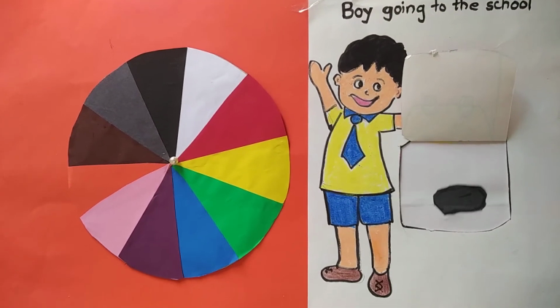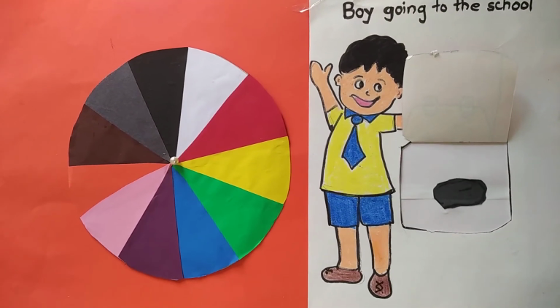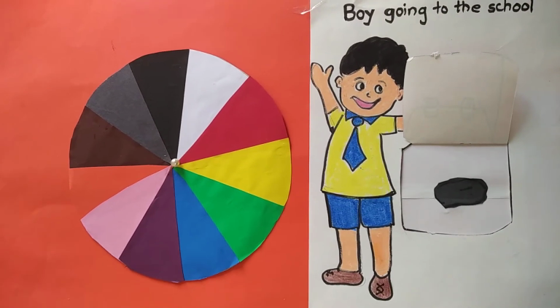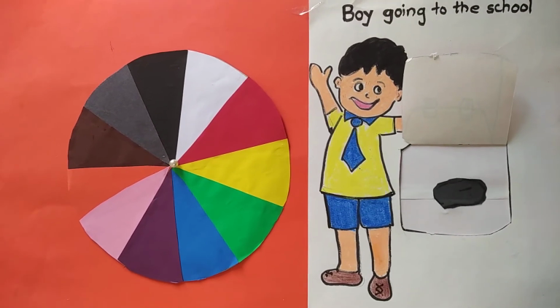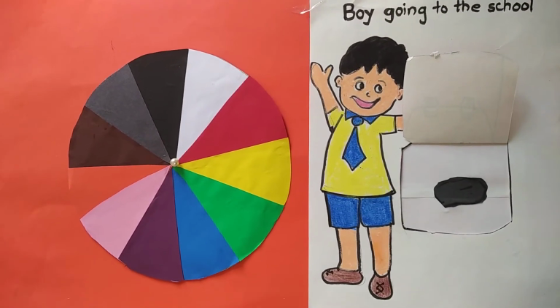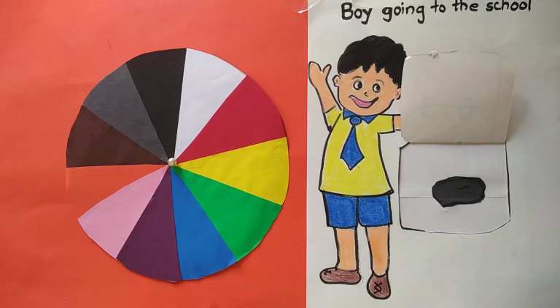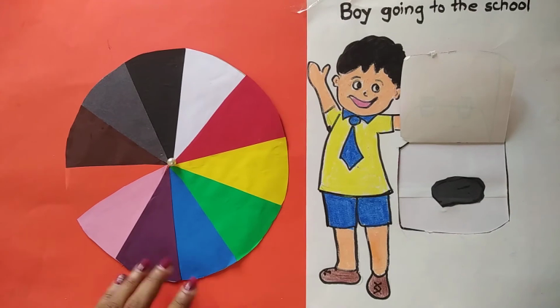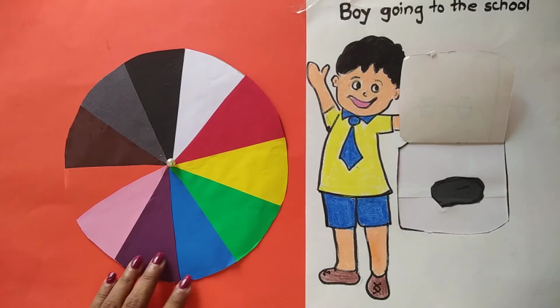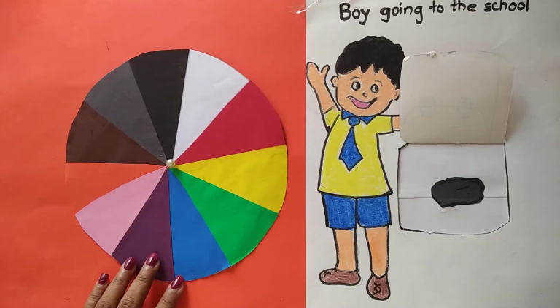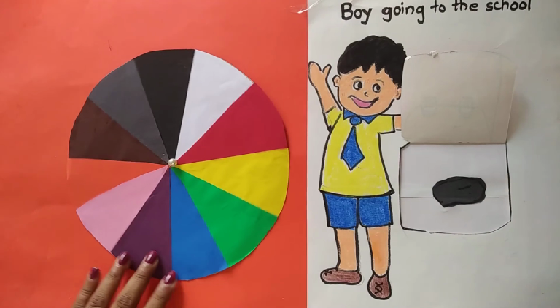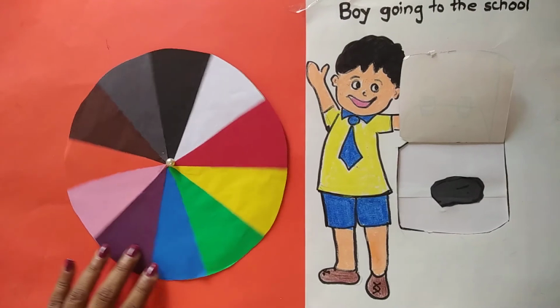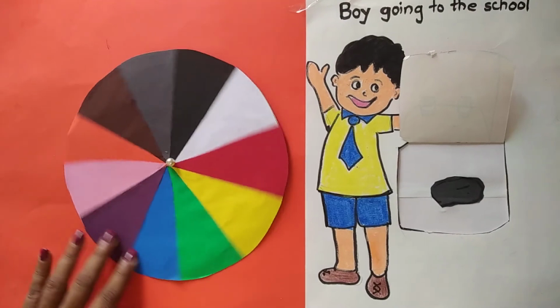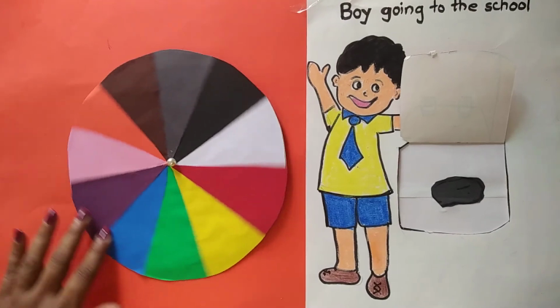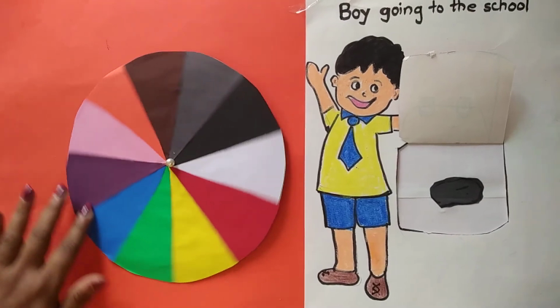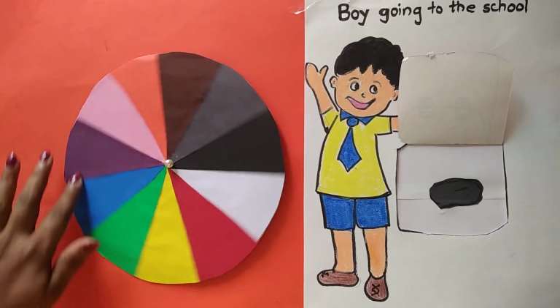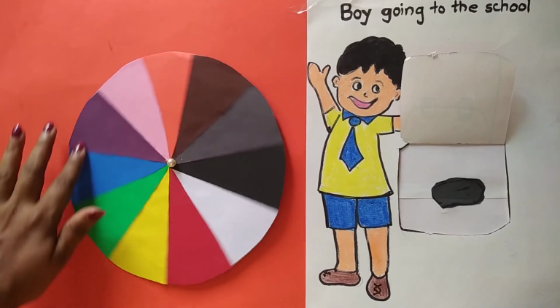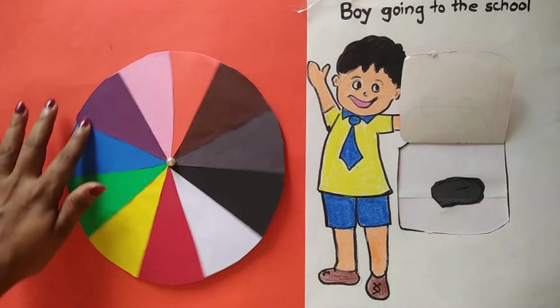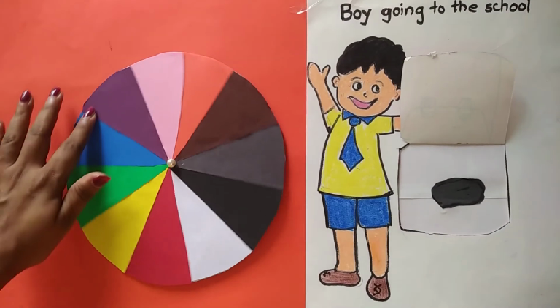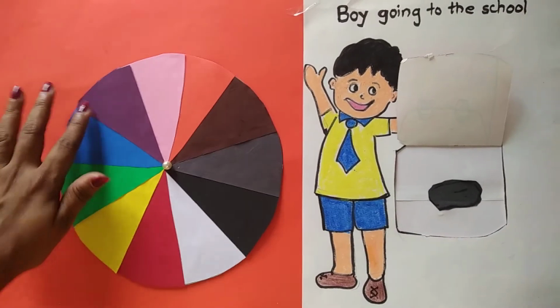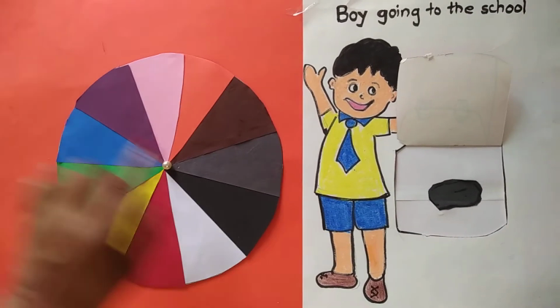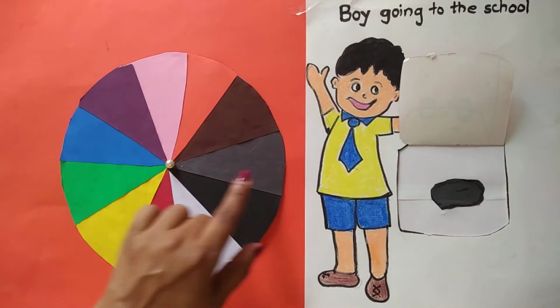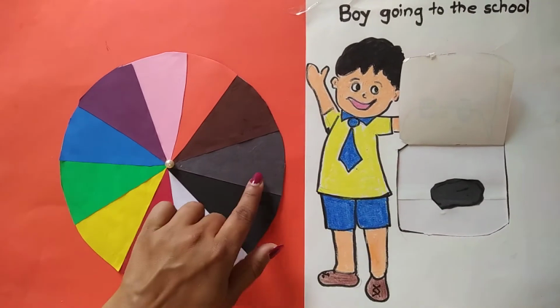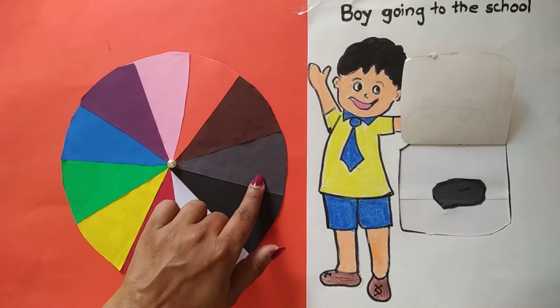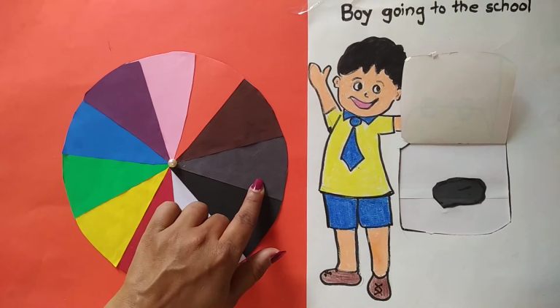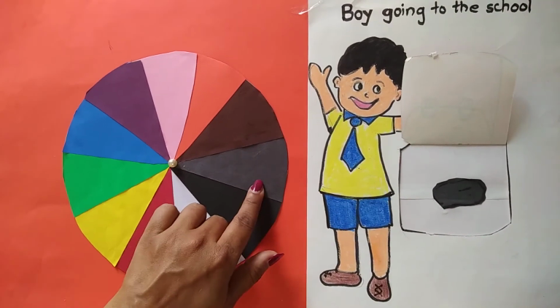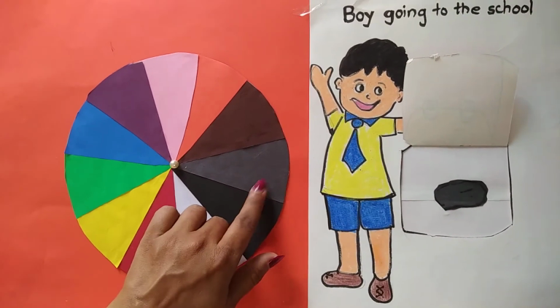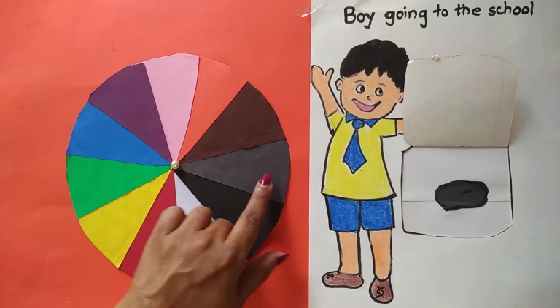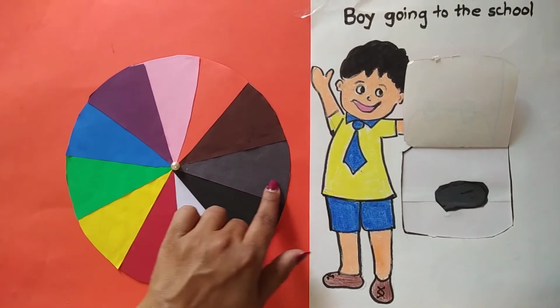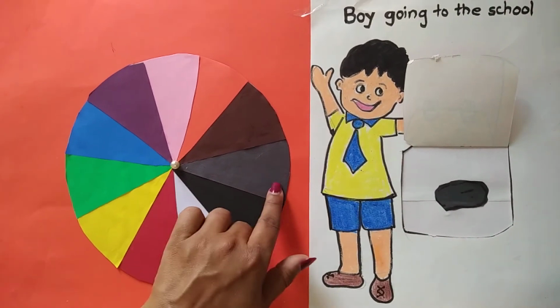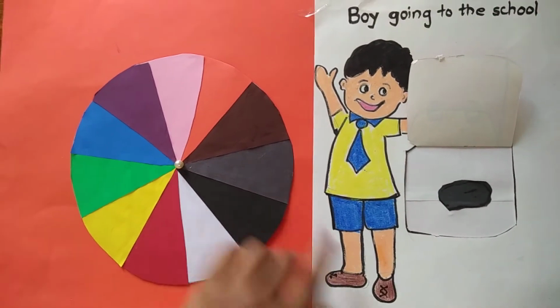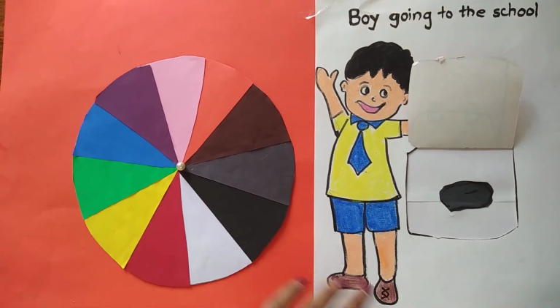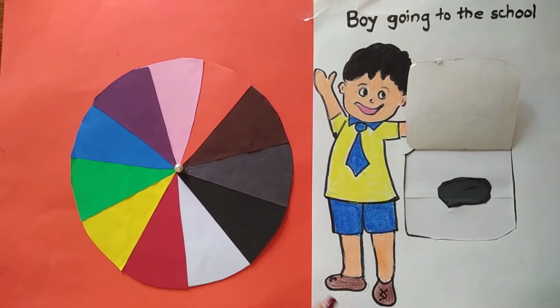This is a stone. This is gray in color. So I will match gray color.